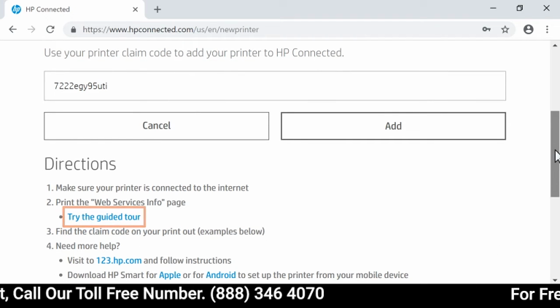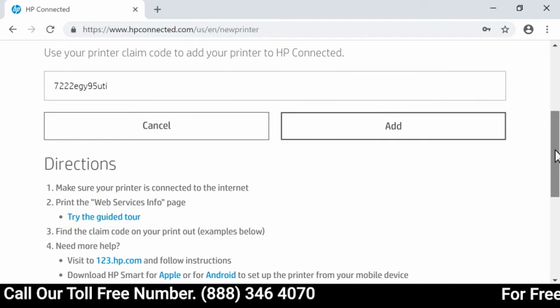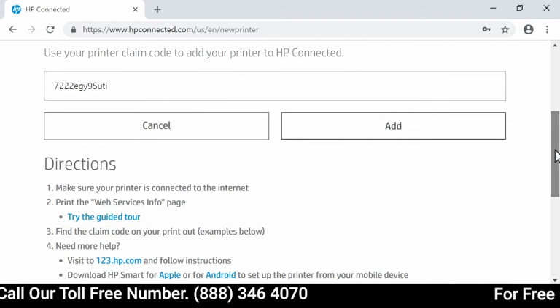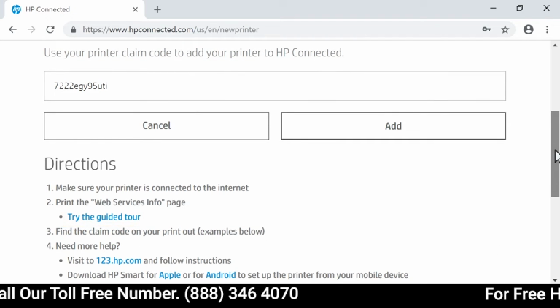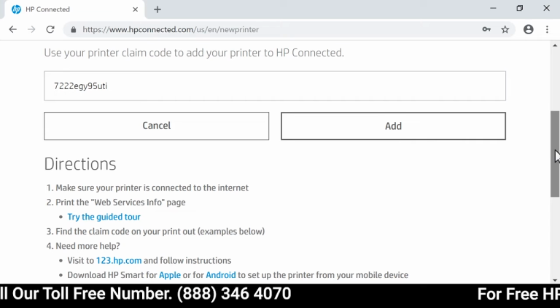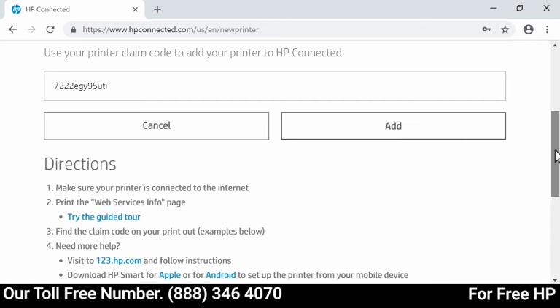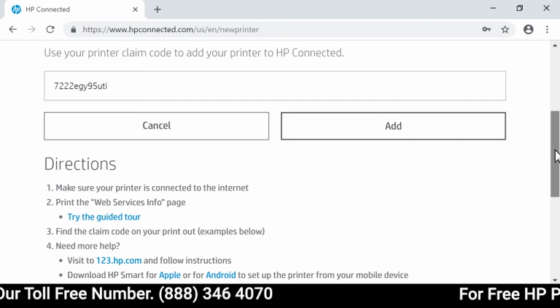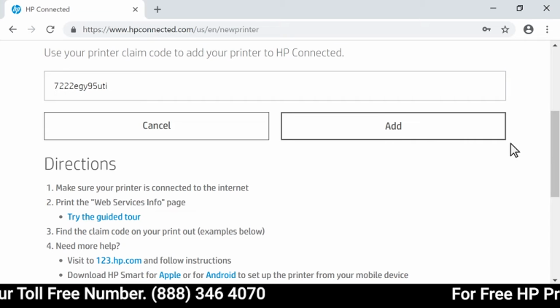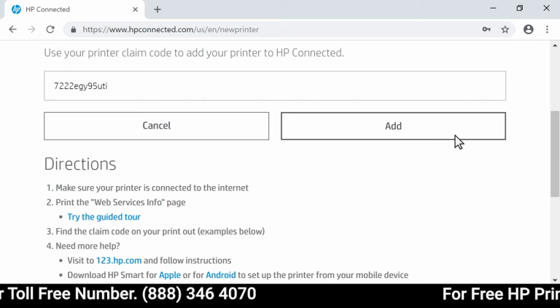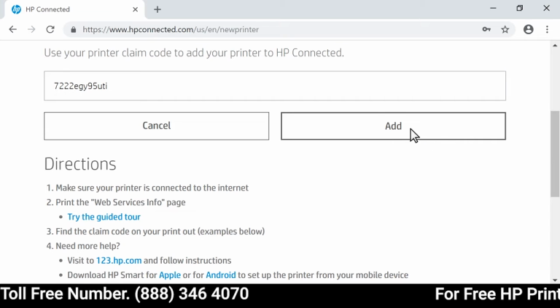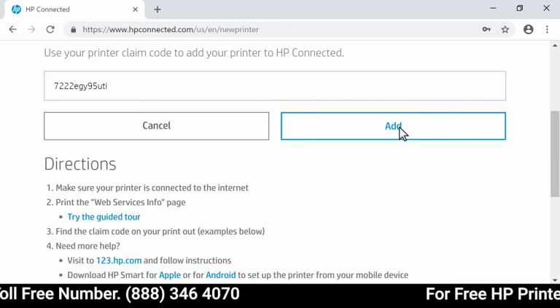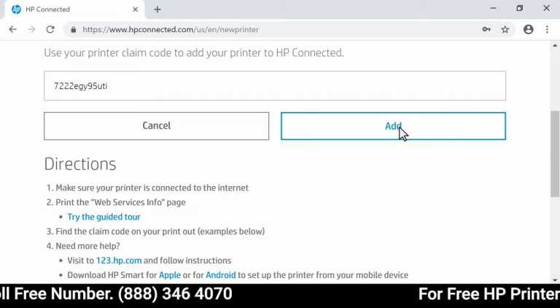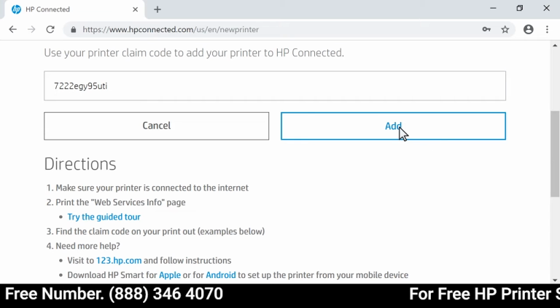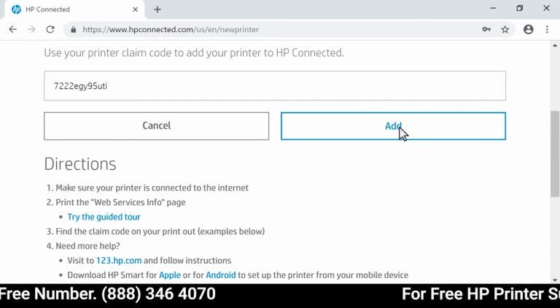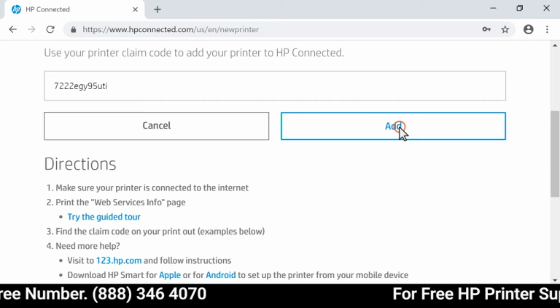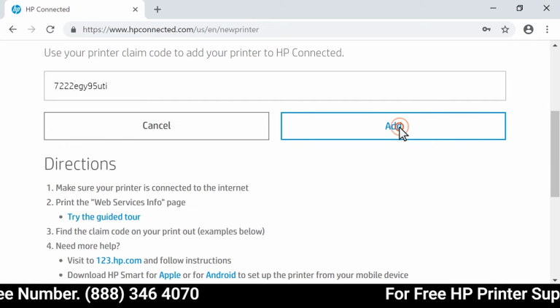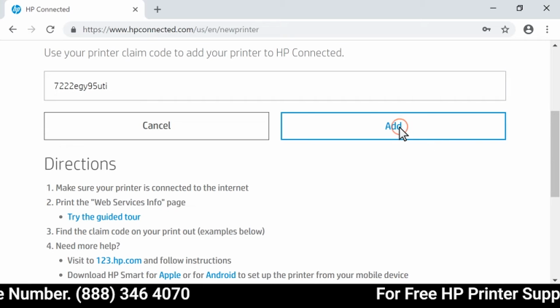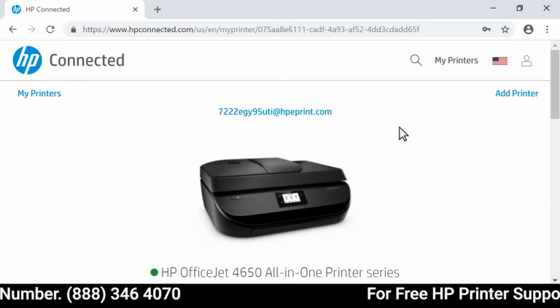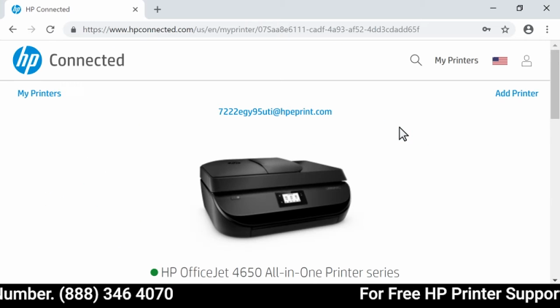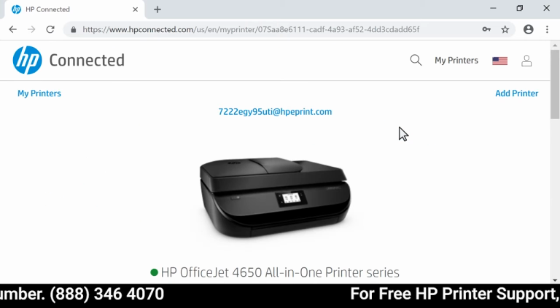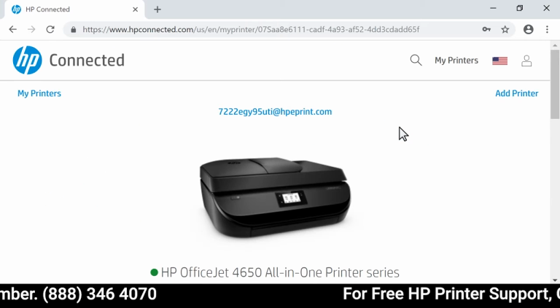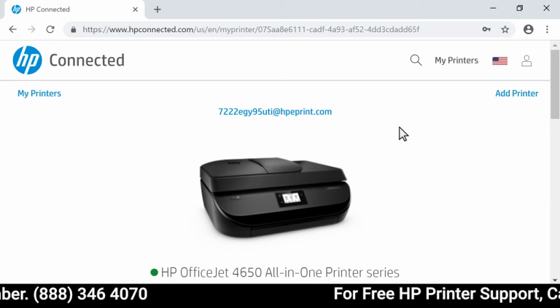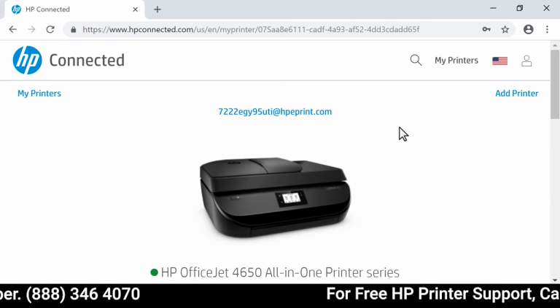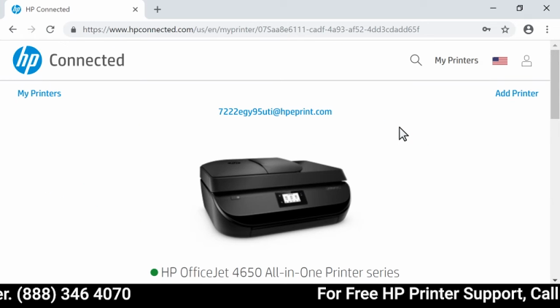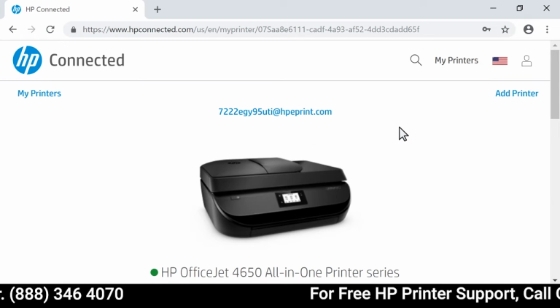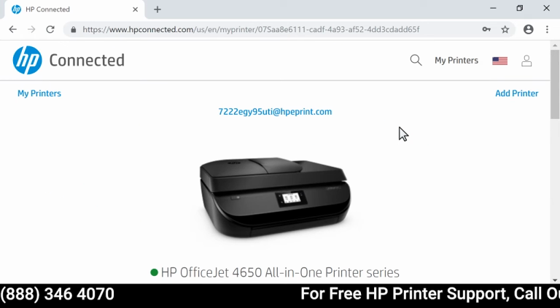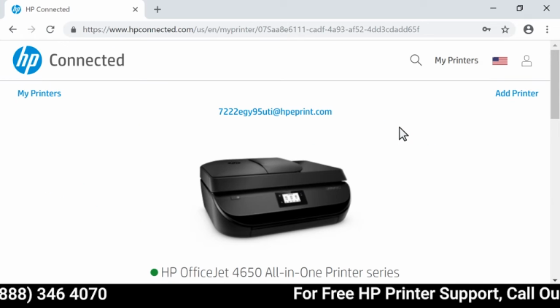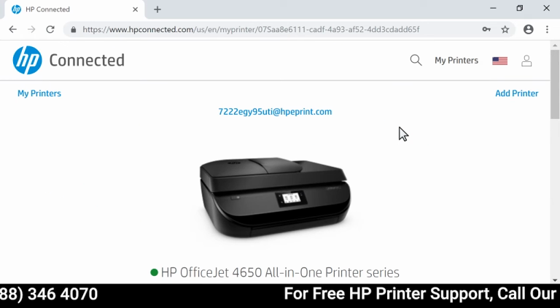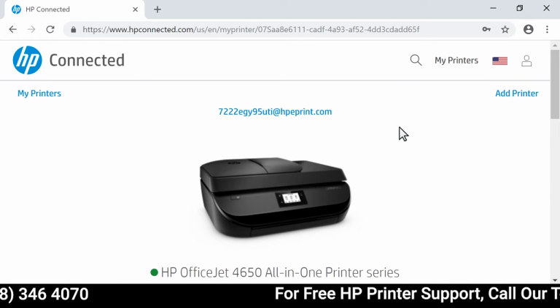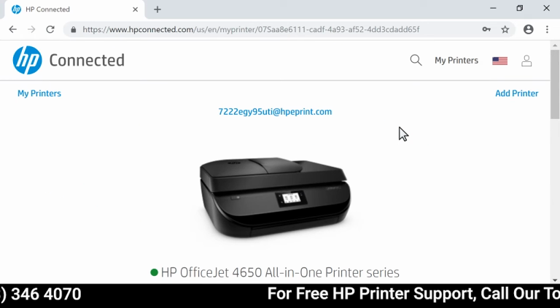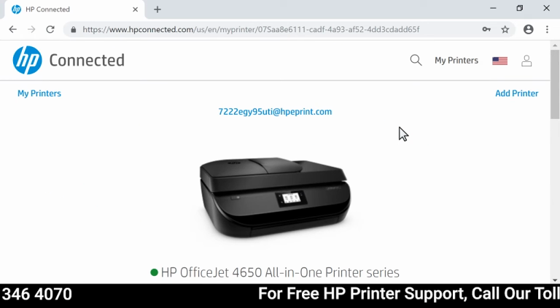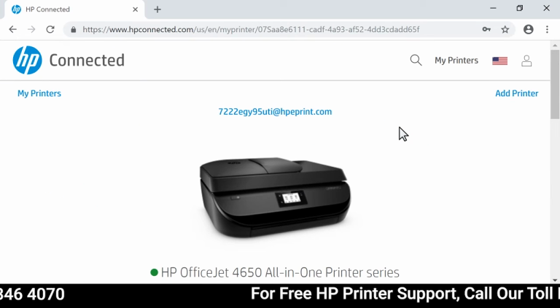With the printer code entered, select Add to start using web-connected printing services.